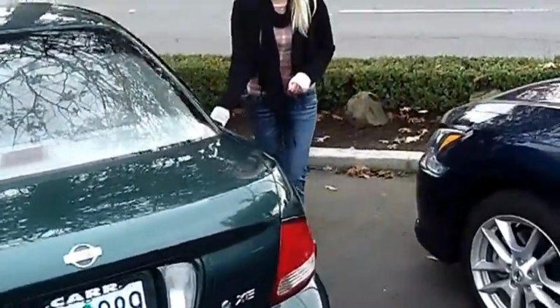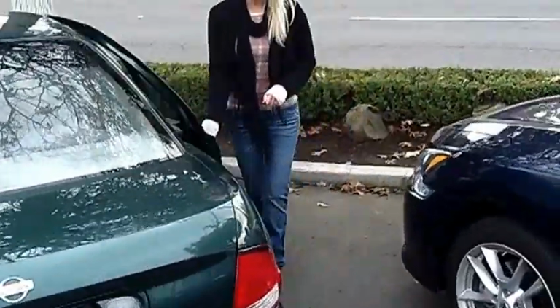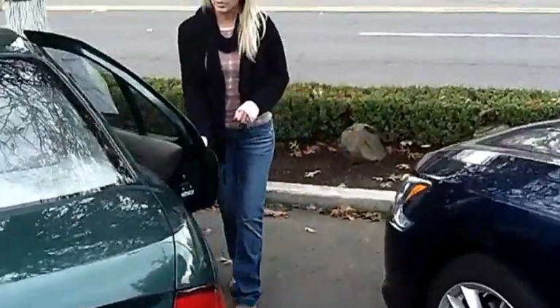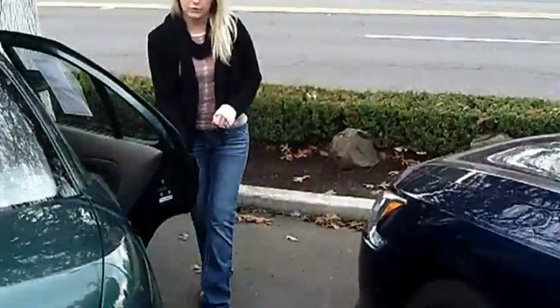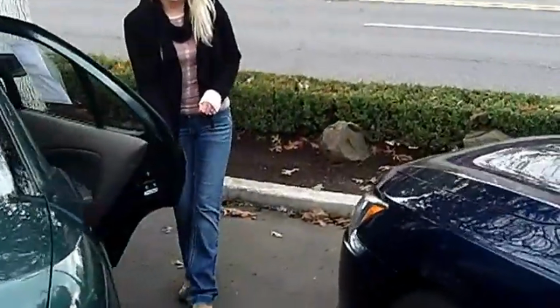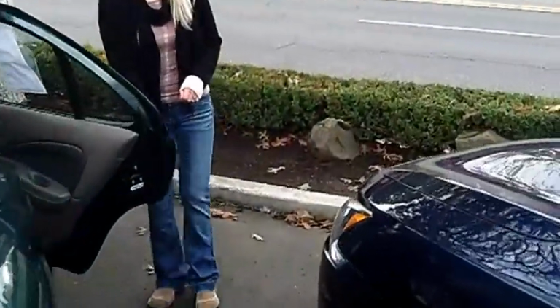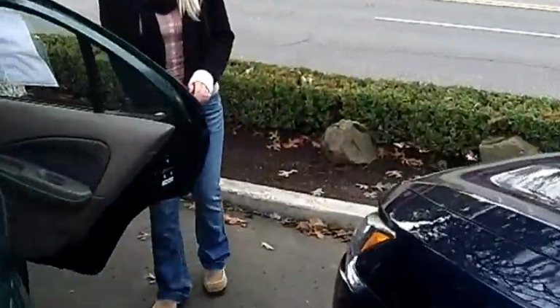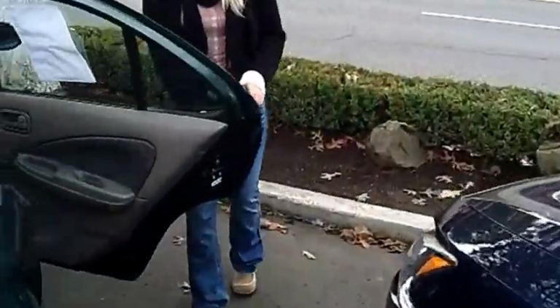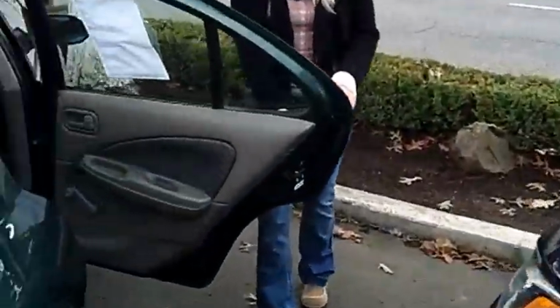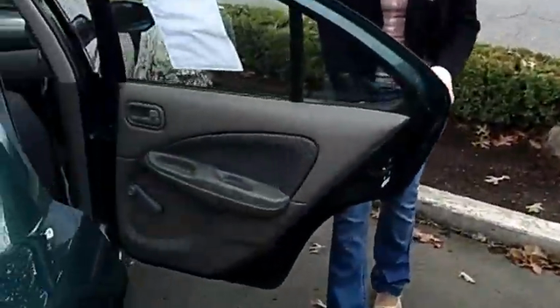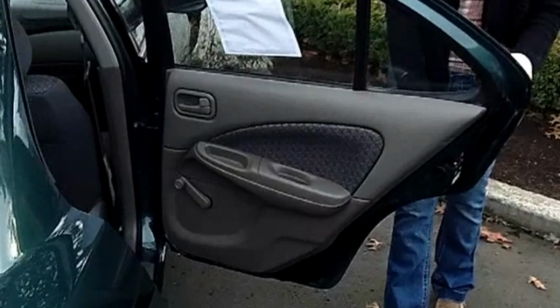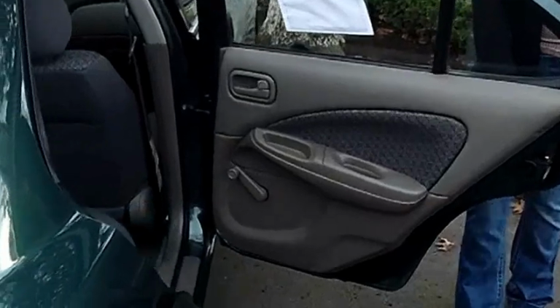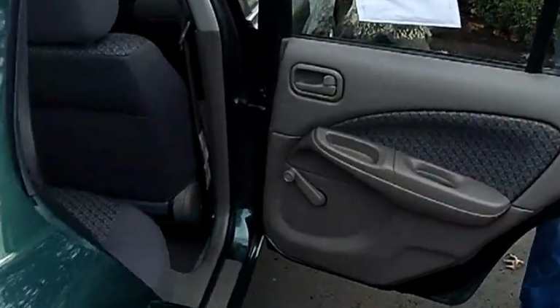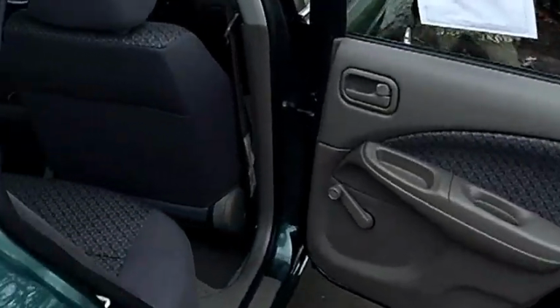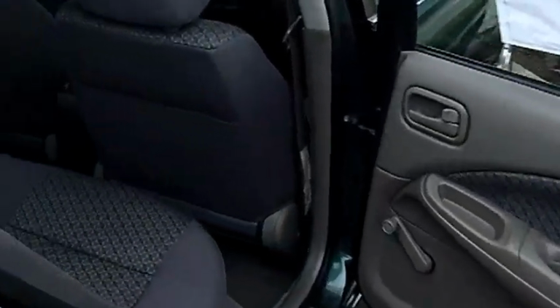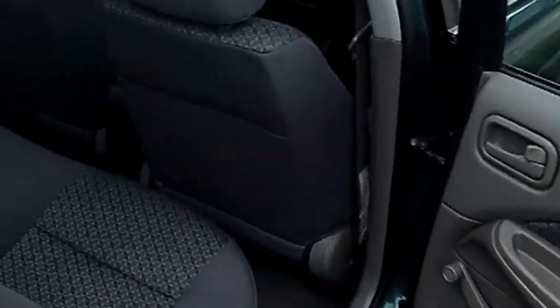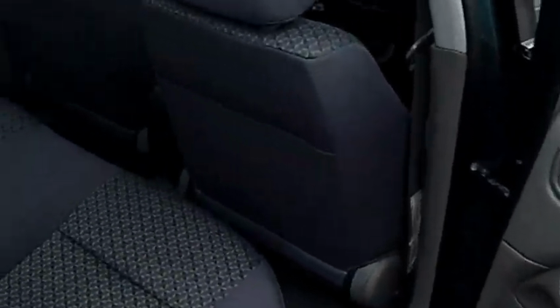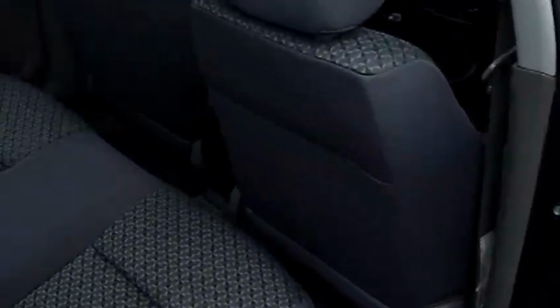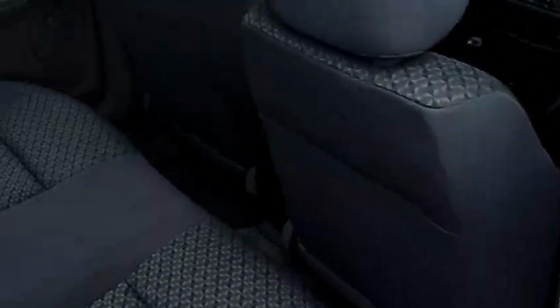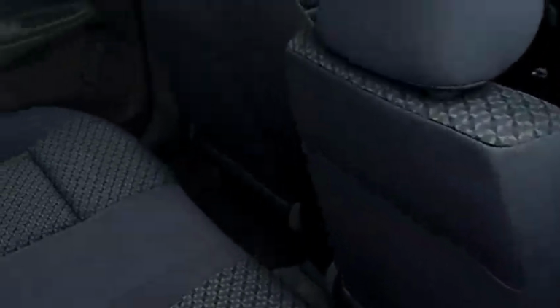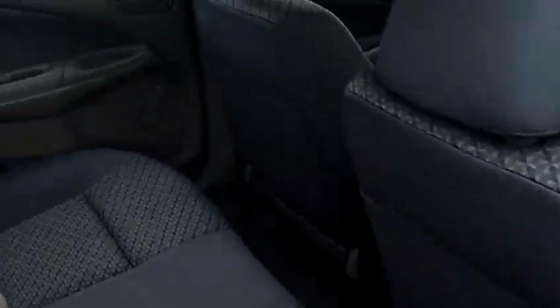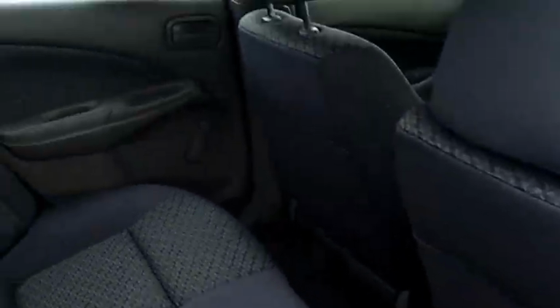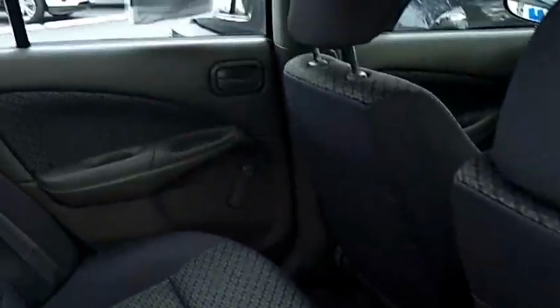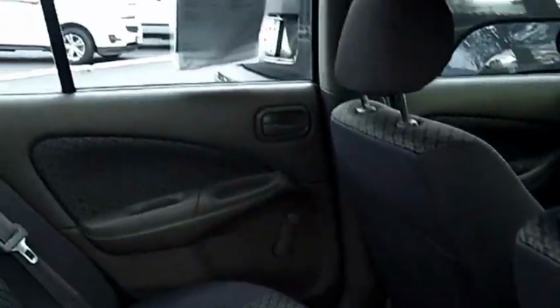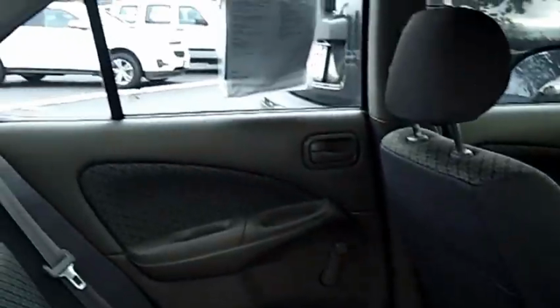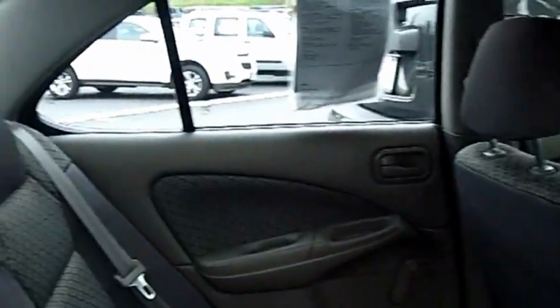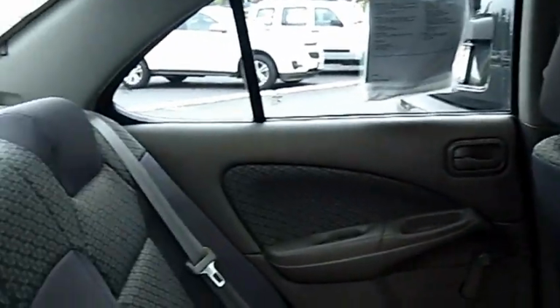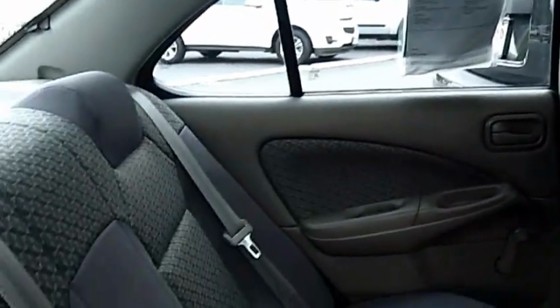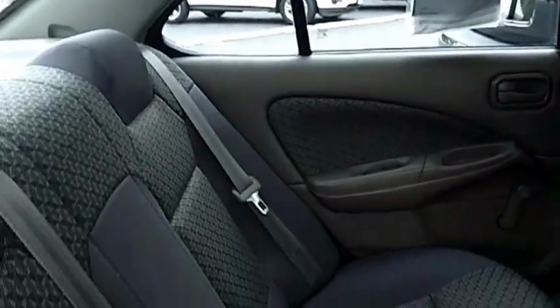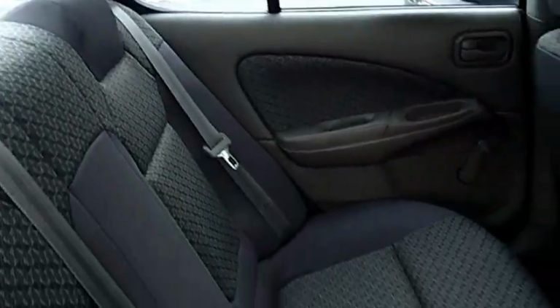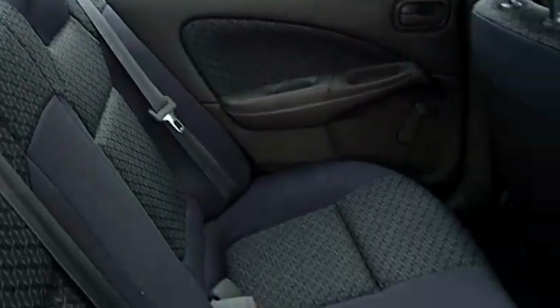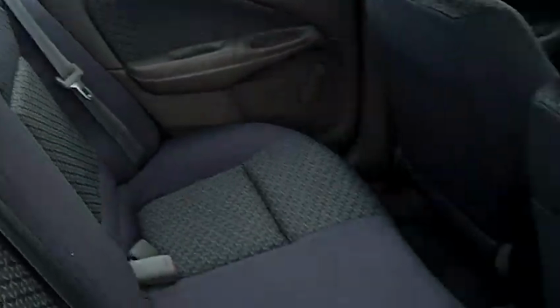It's in beautiful condition. It has dual airbags and very comfortable cloth interior.